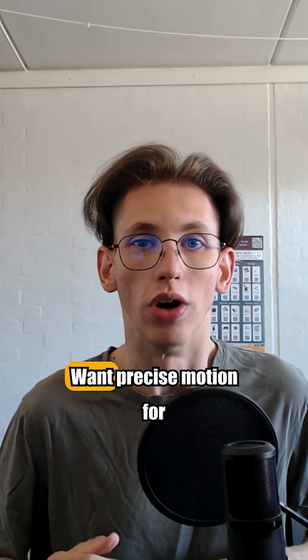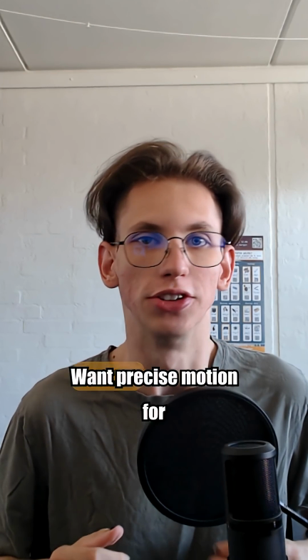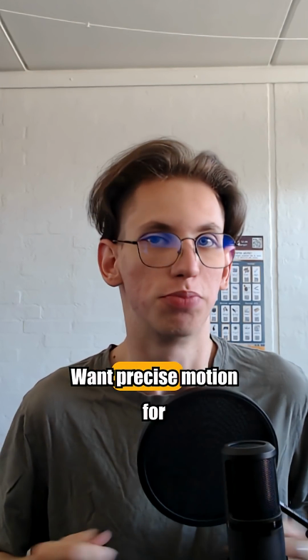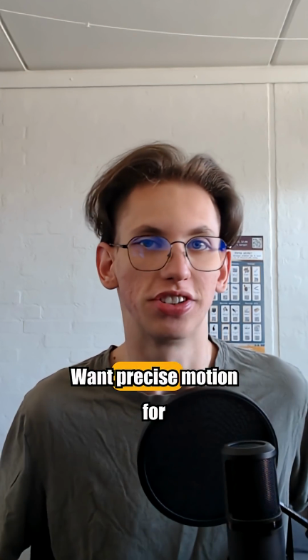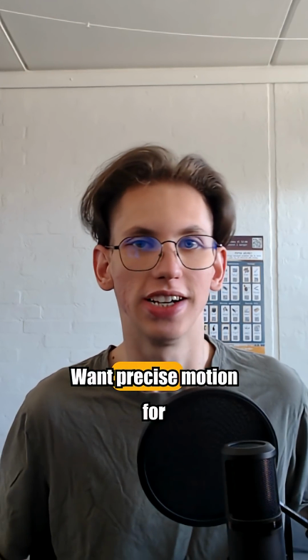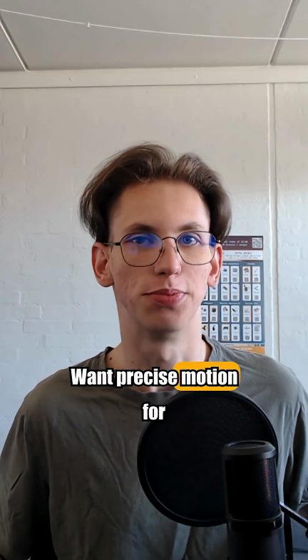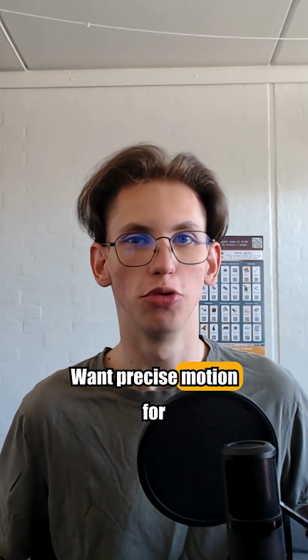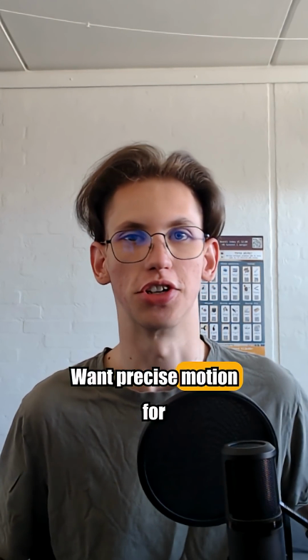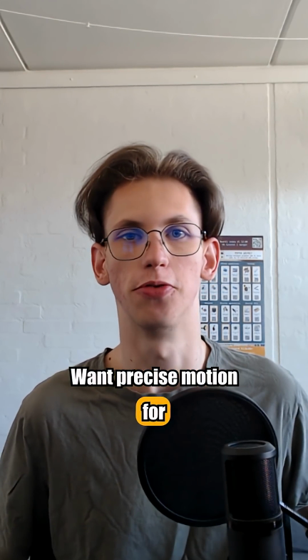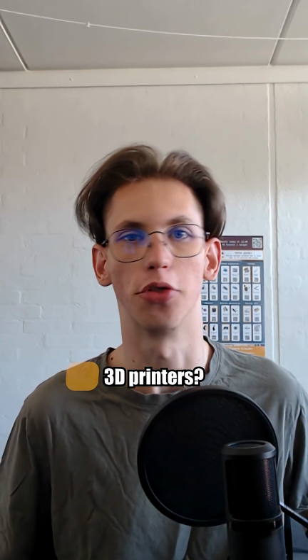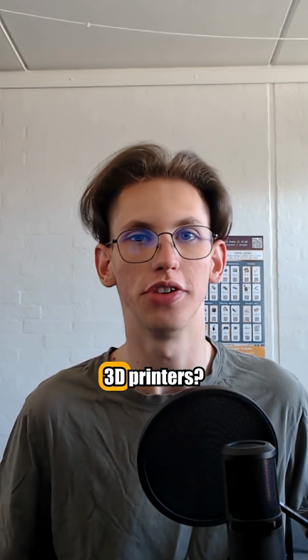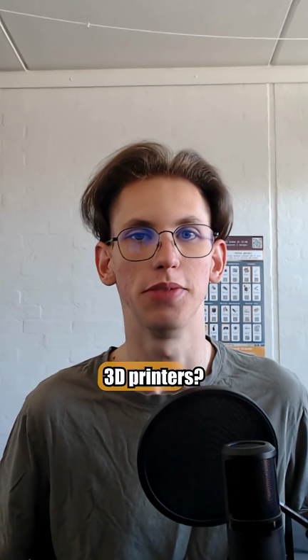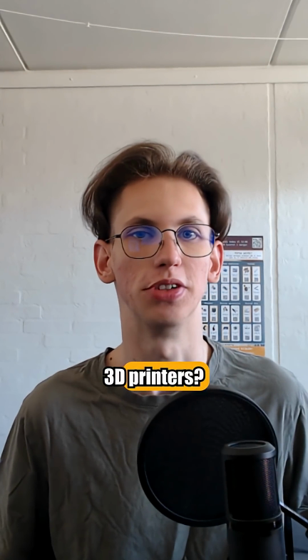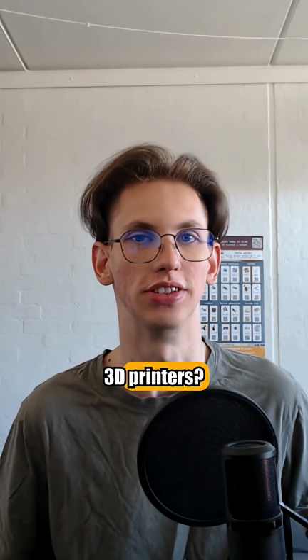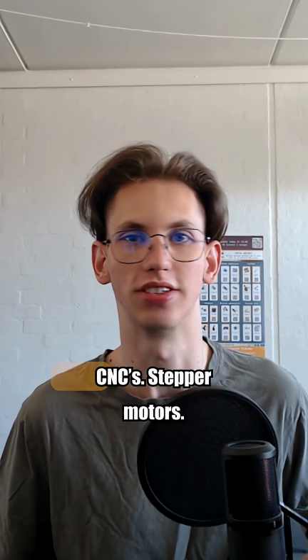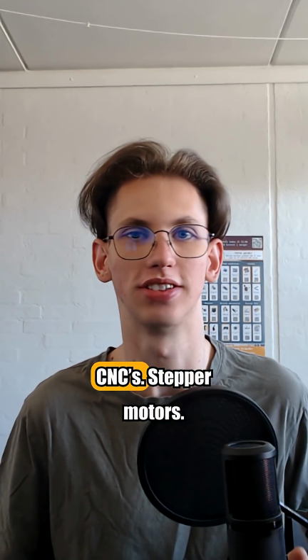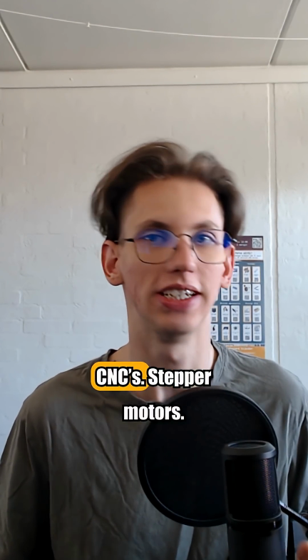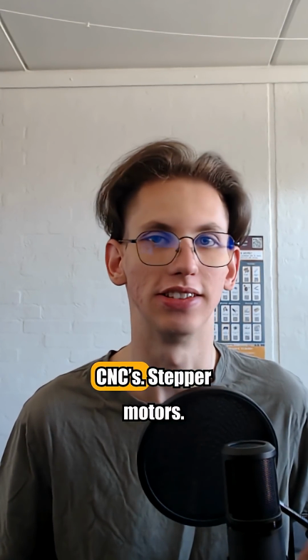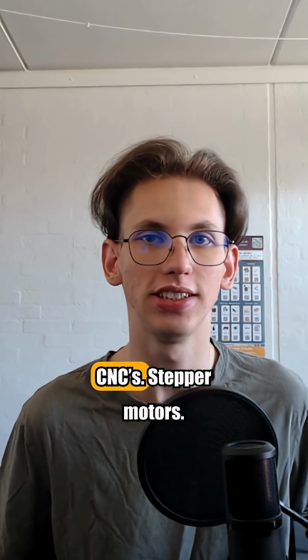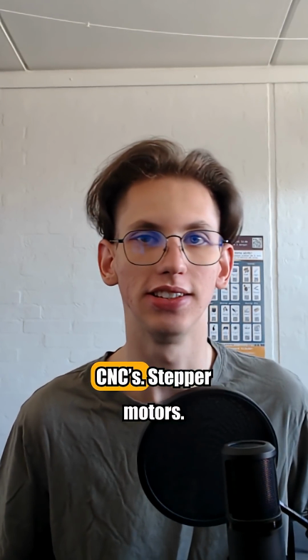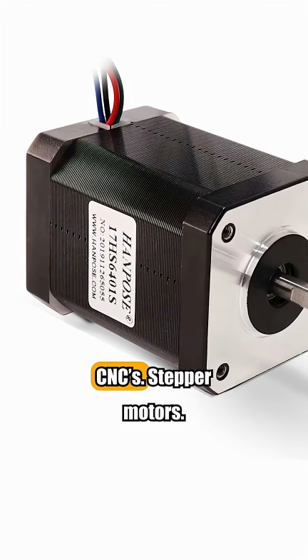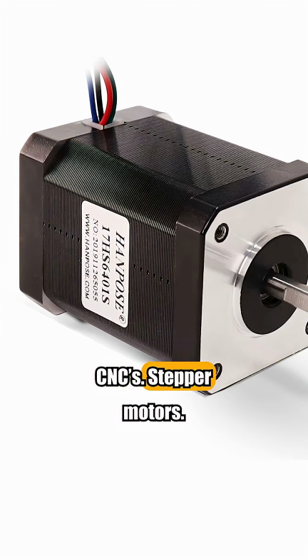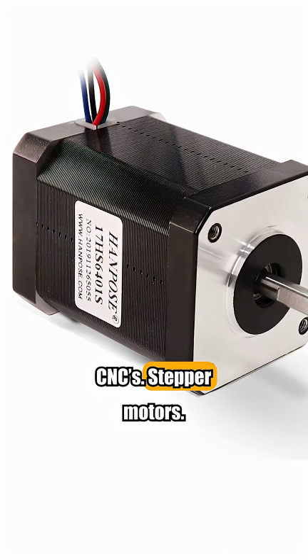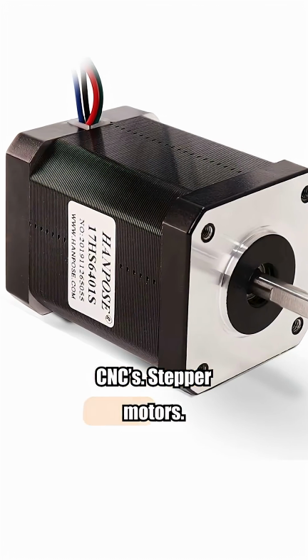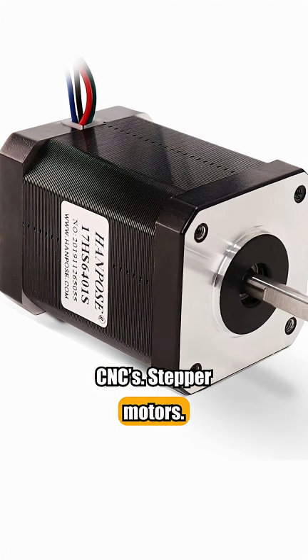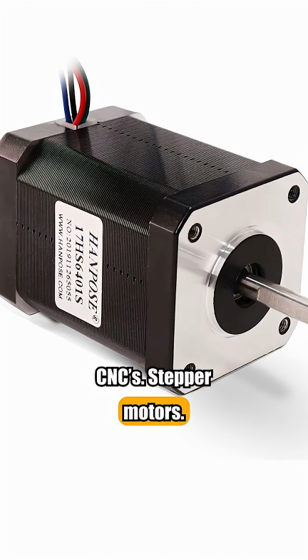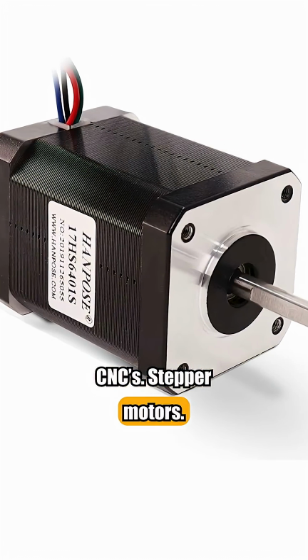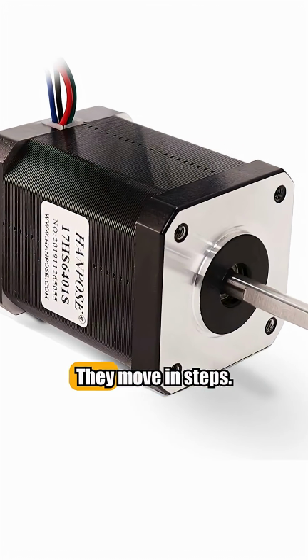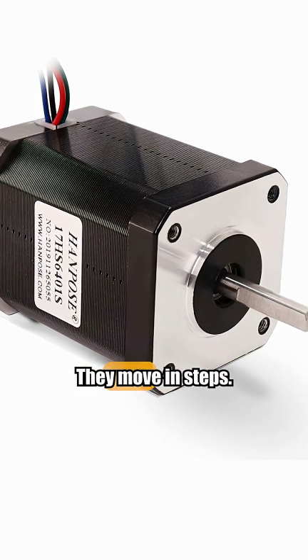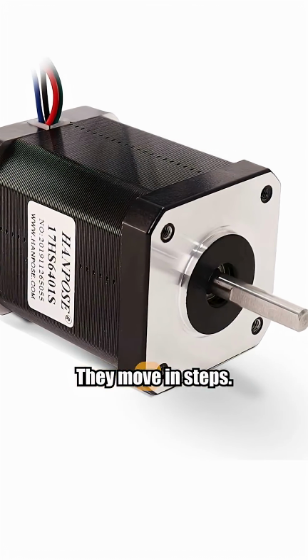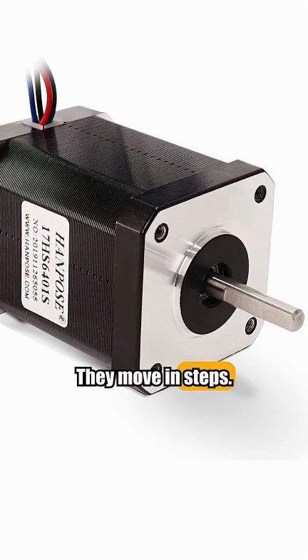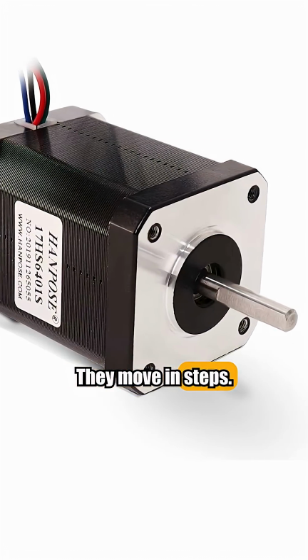Want precise motion for 3D printers and CNCs? Stepper motors. They move in steps.